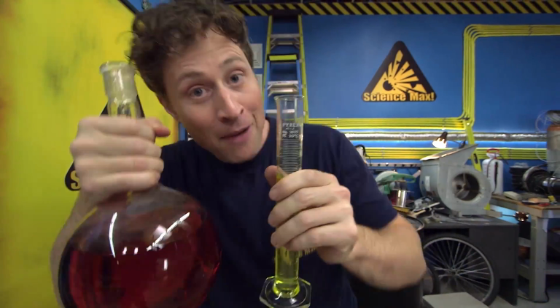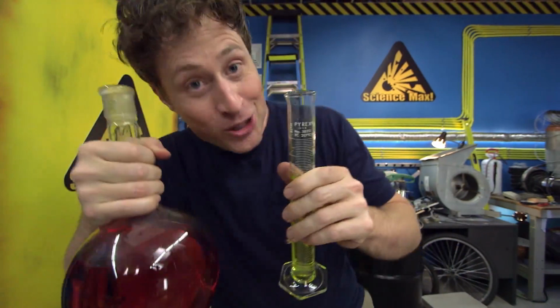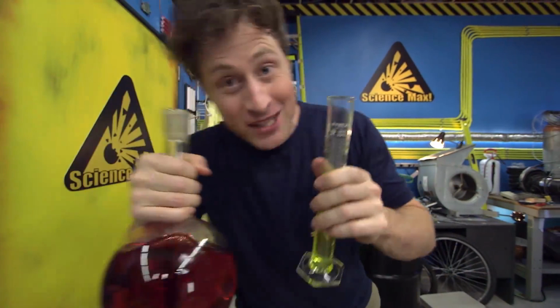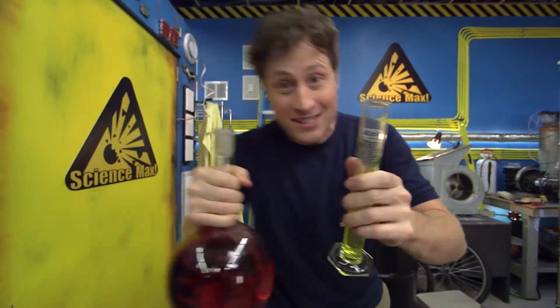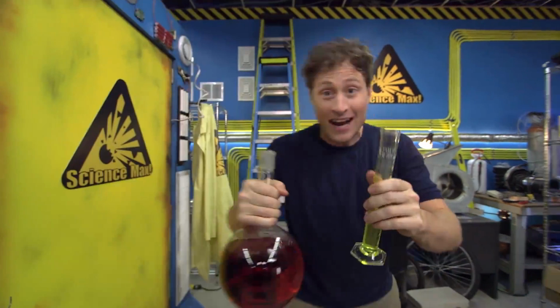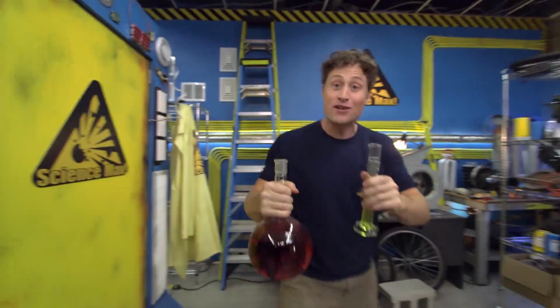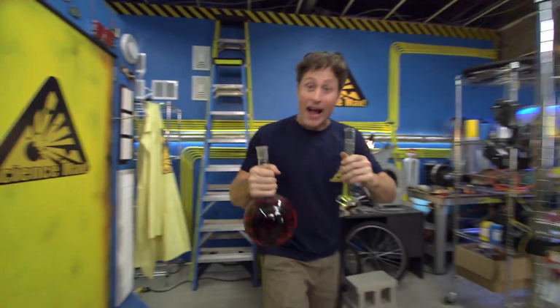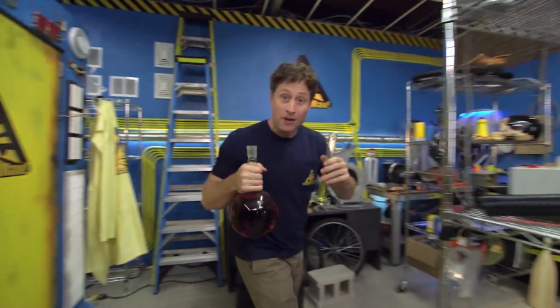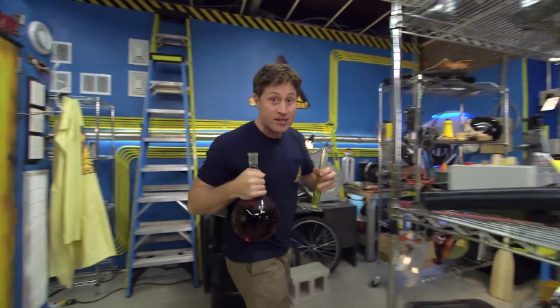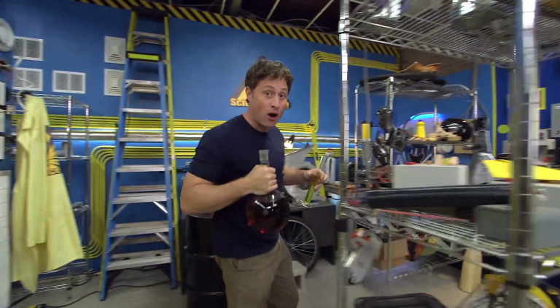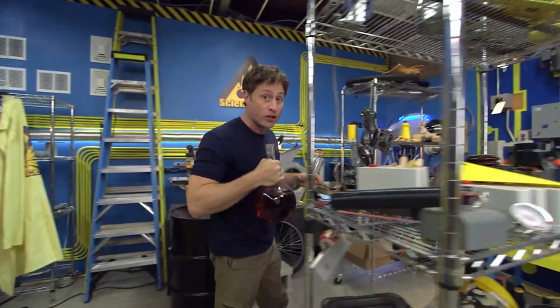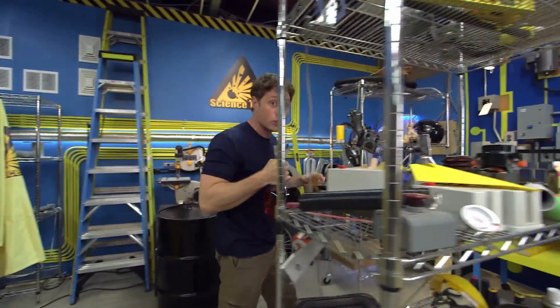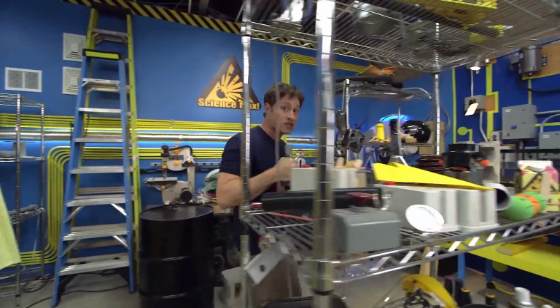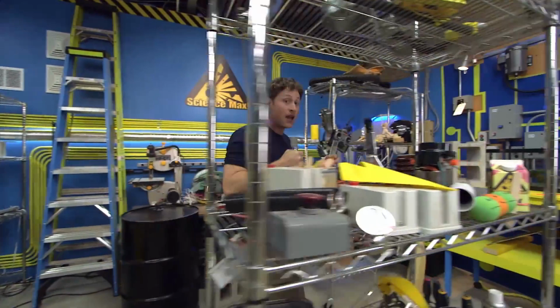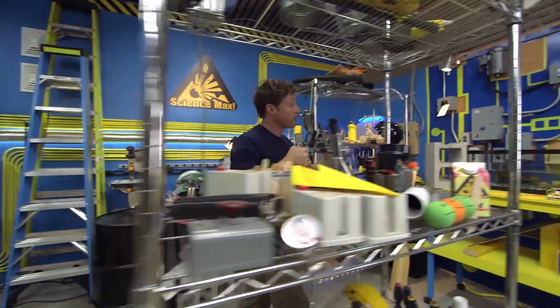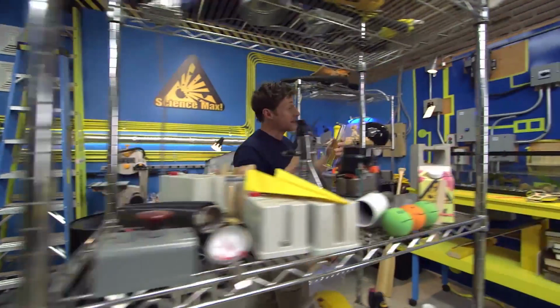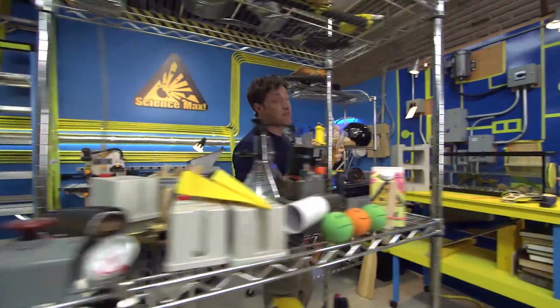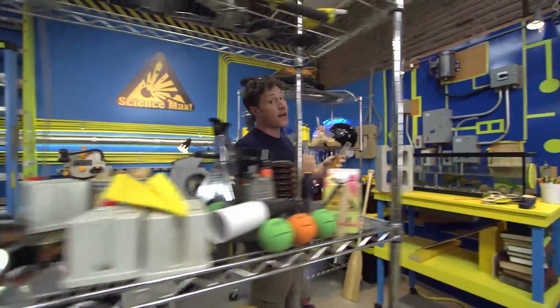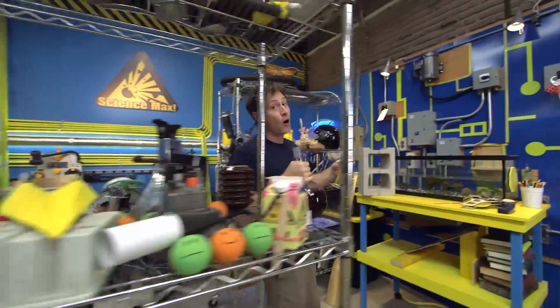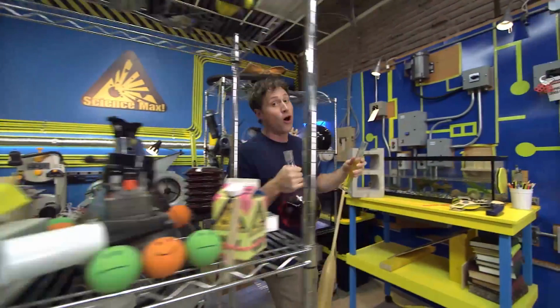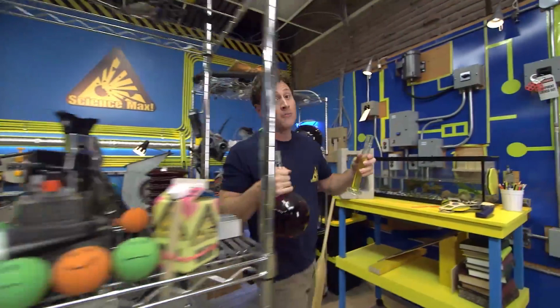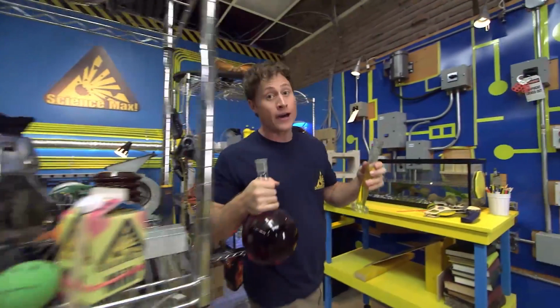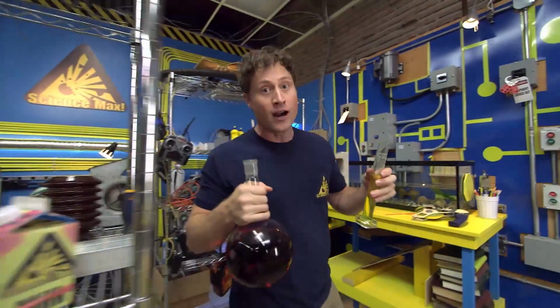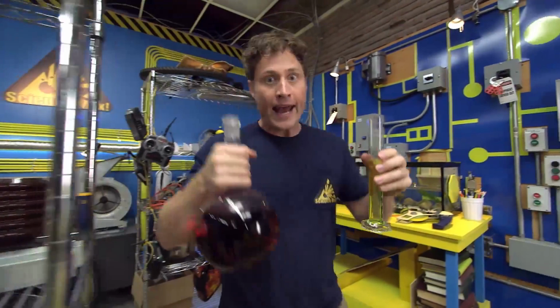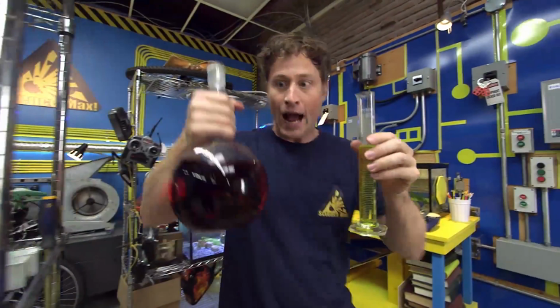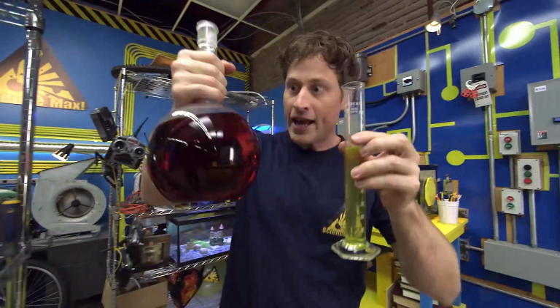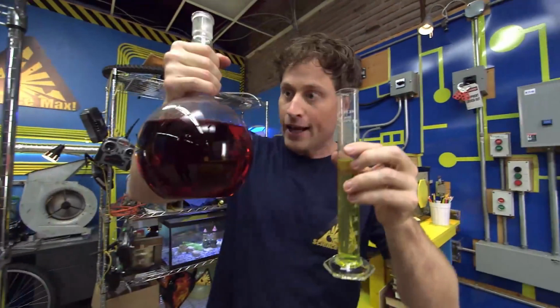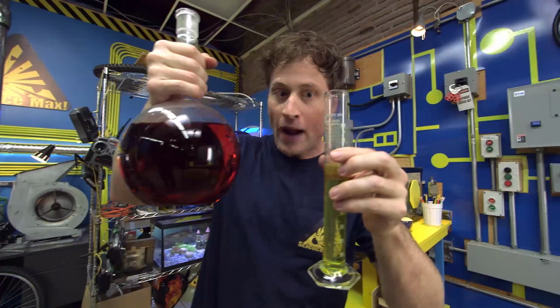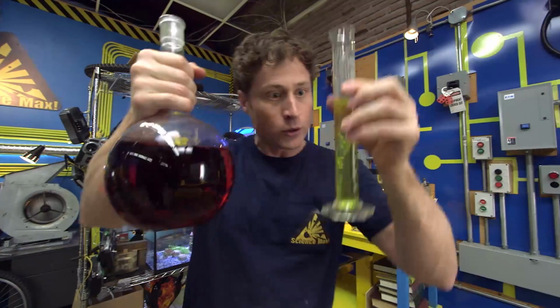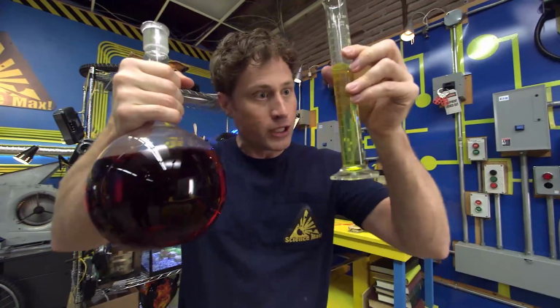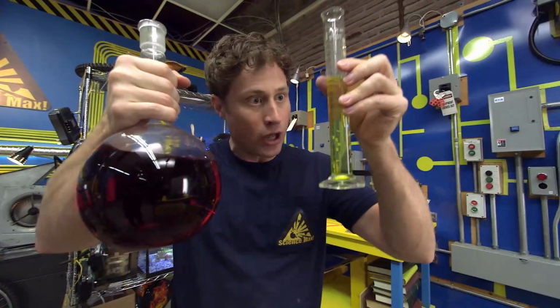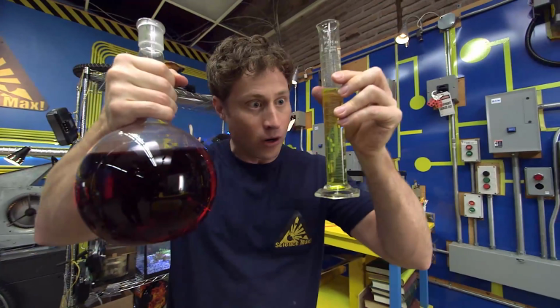Chemistry is the science of atoms and molecules, the things that make up all matter, and how they interact with each other.